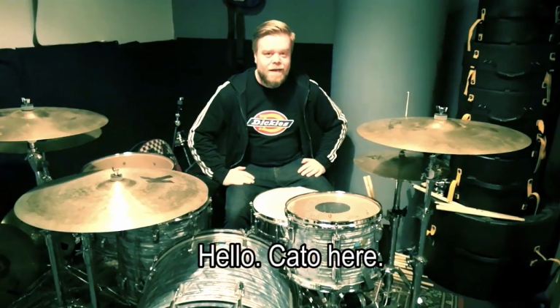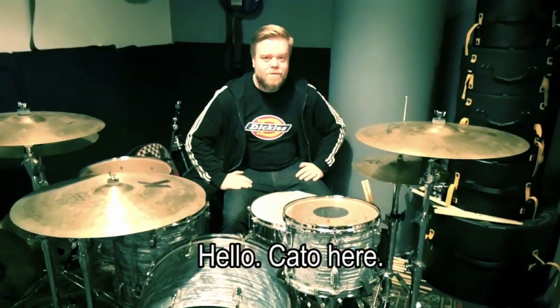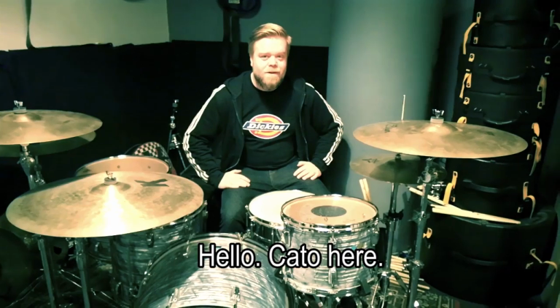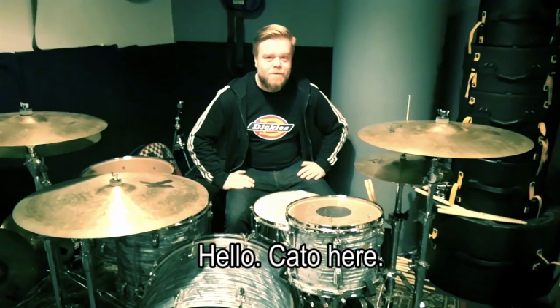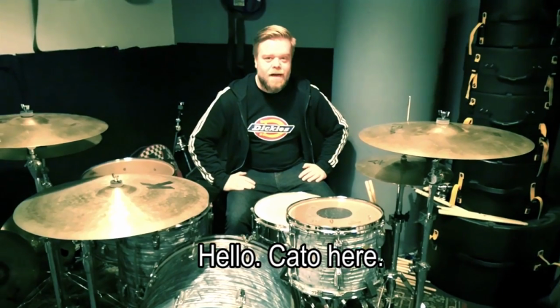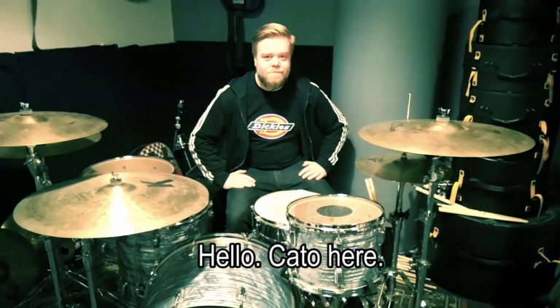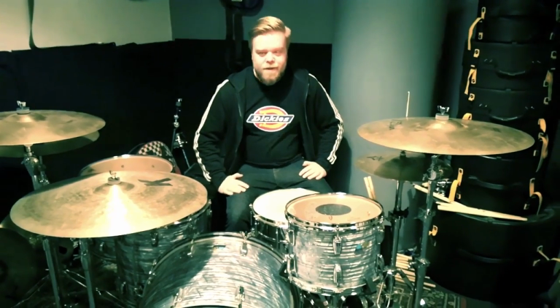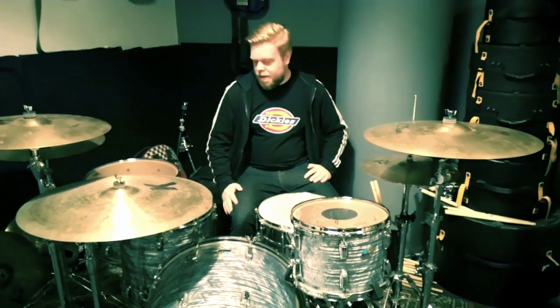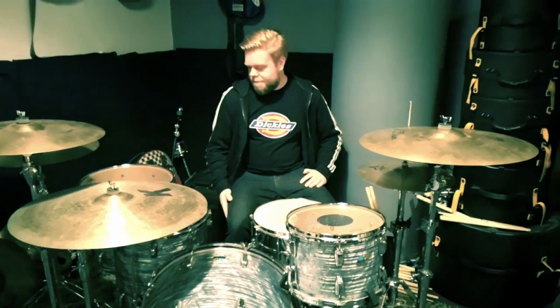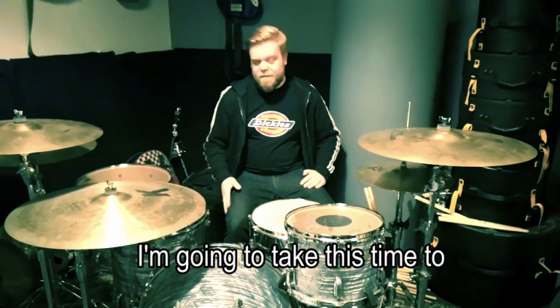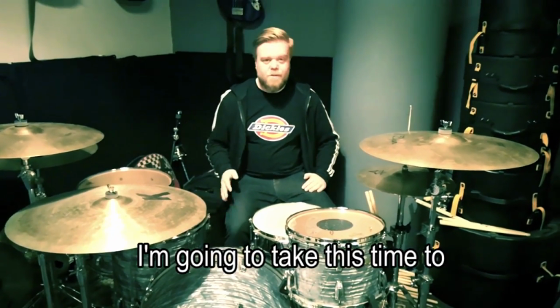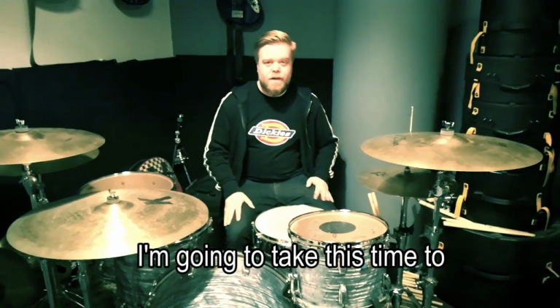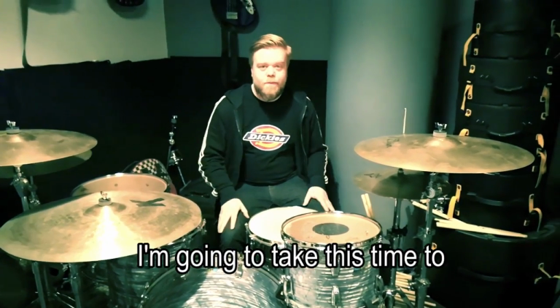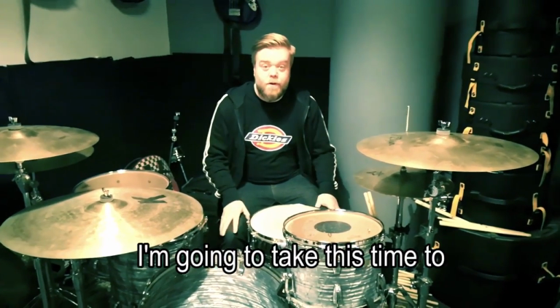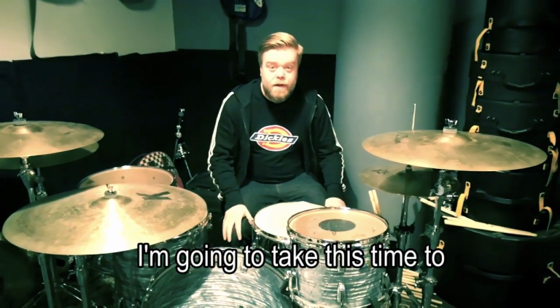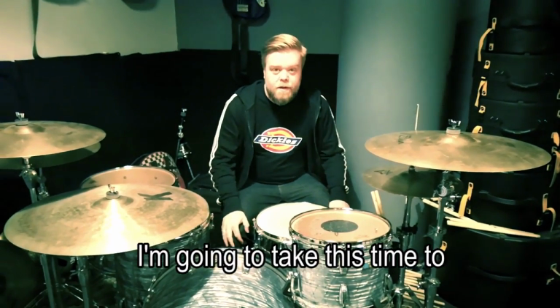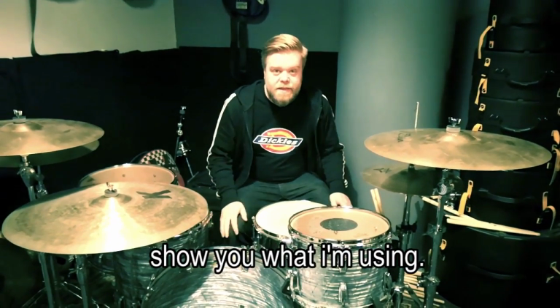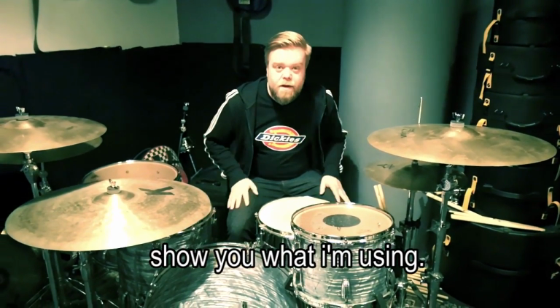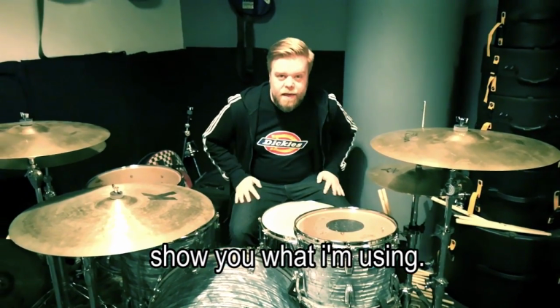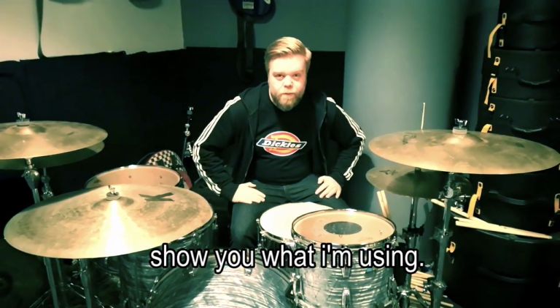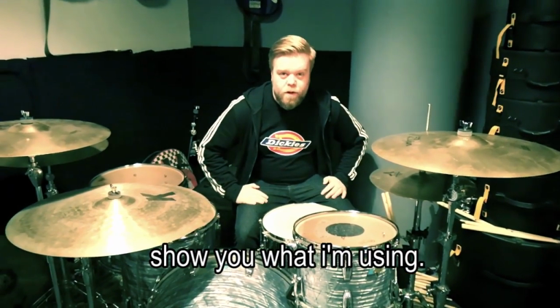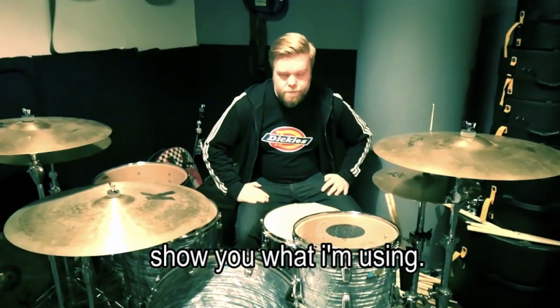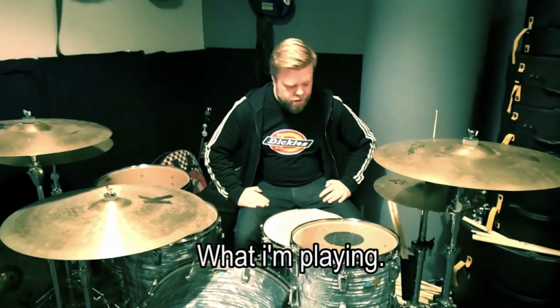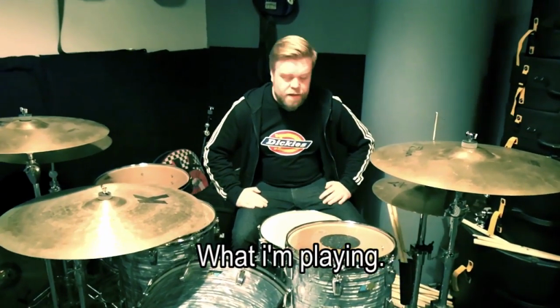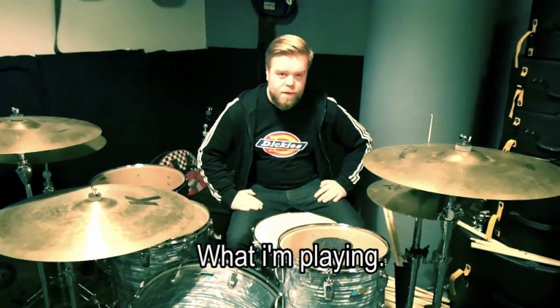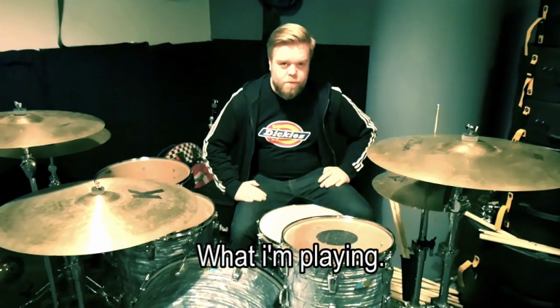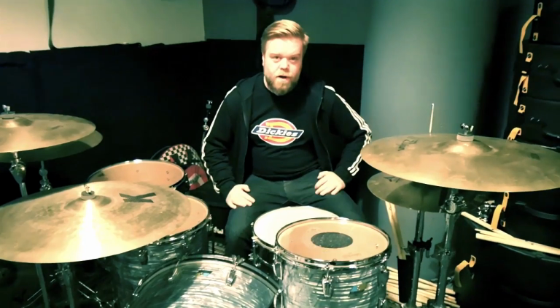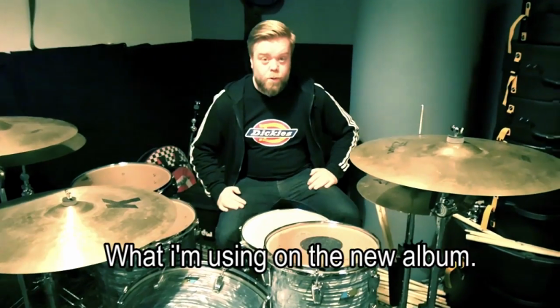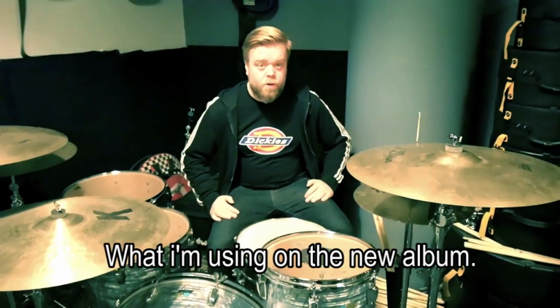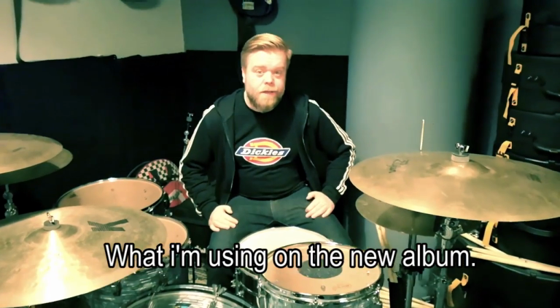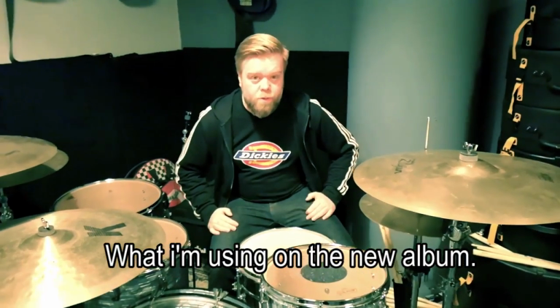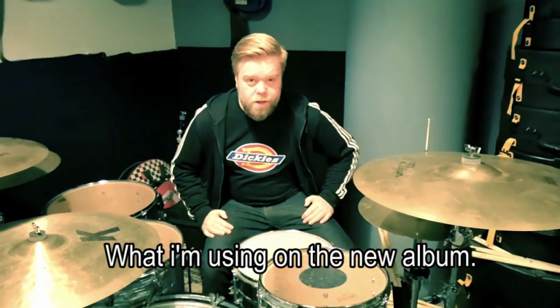Hello, Kato here. I'm going to show you what I'm using, what I'm playing on and what I'm using on the new album.